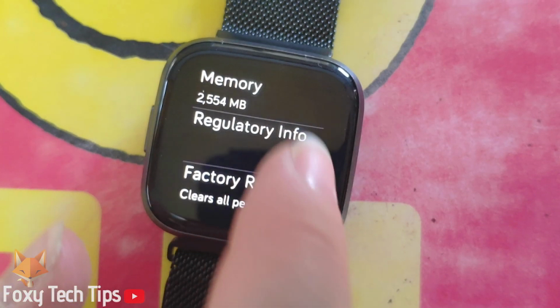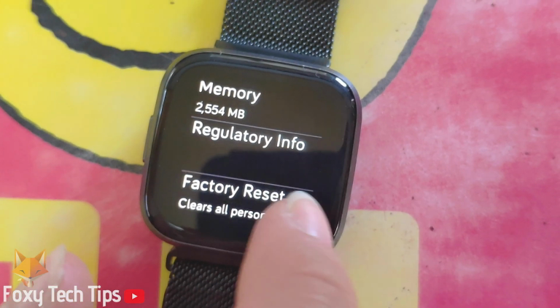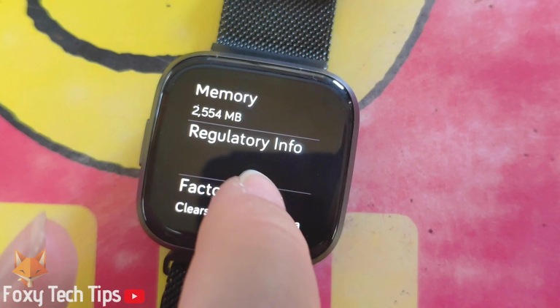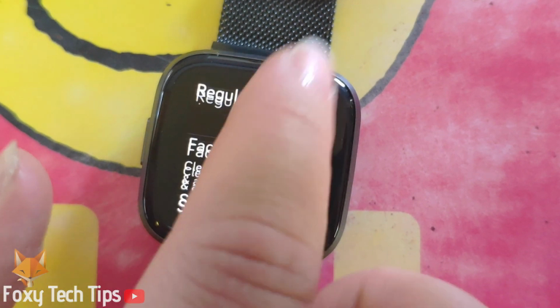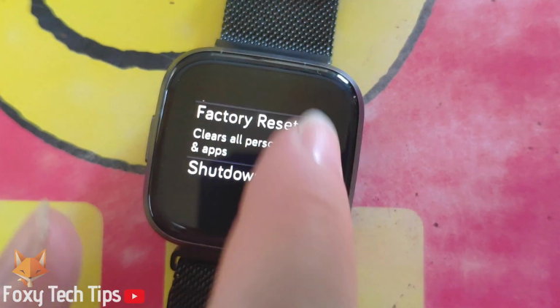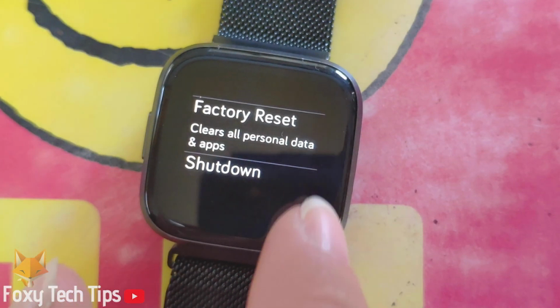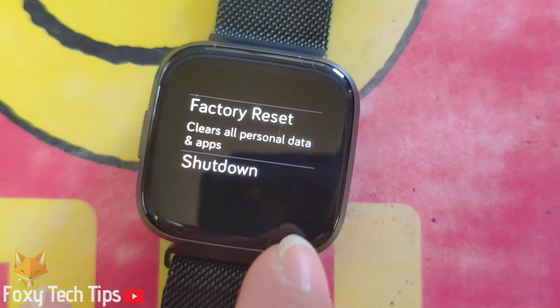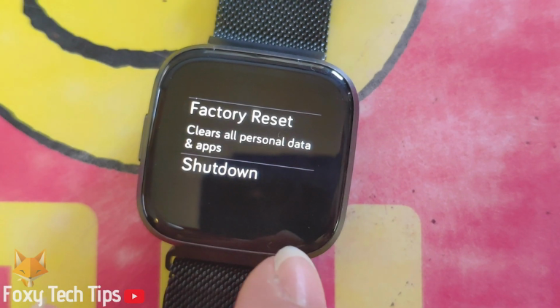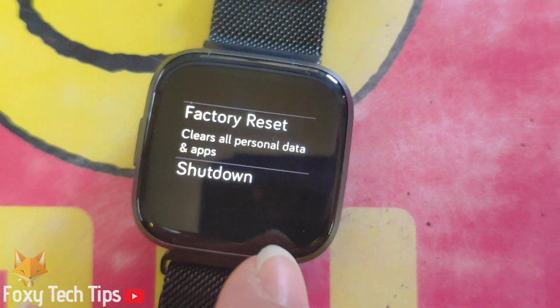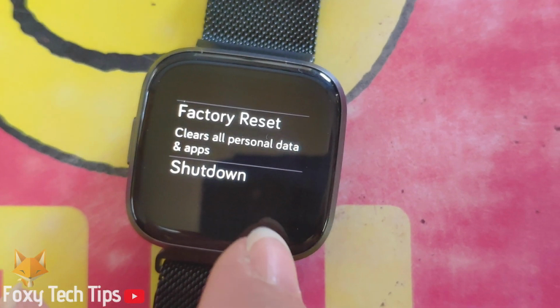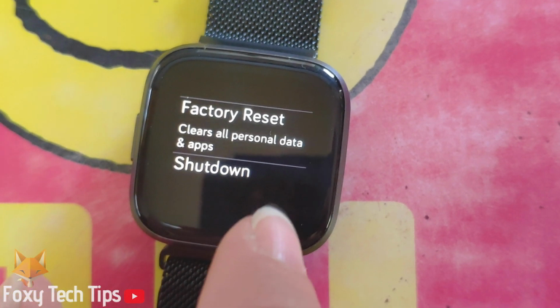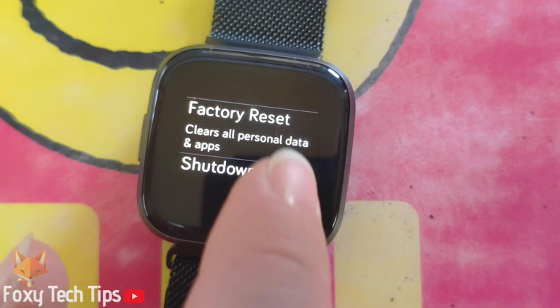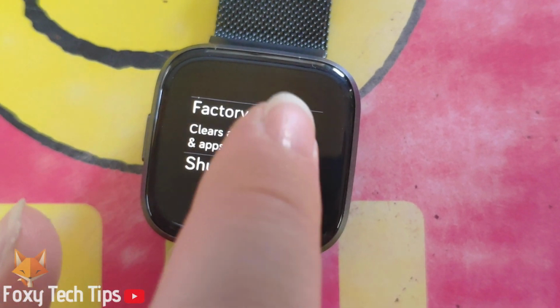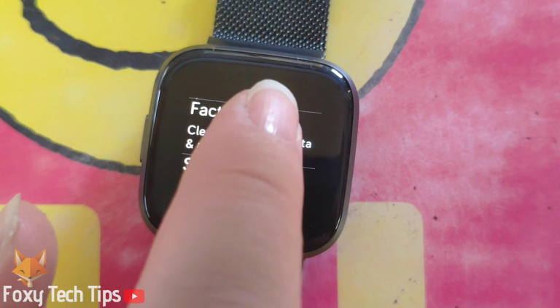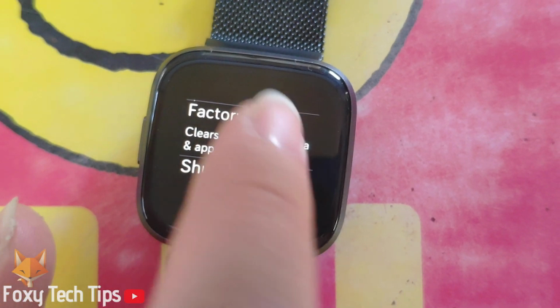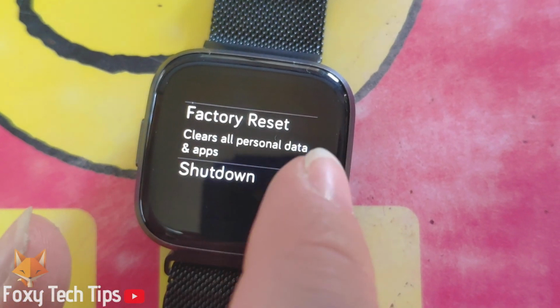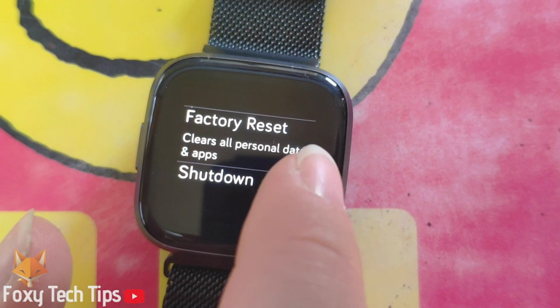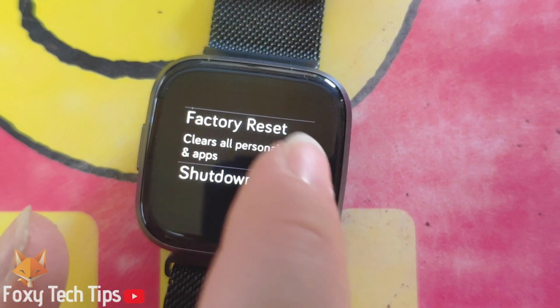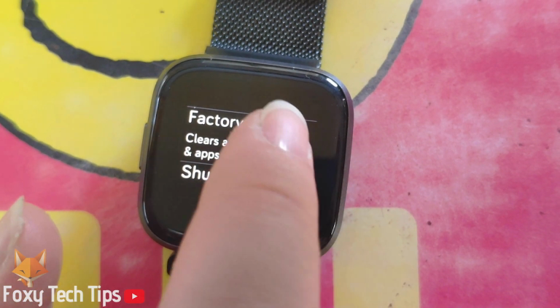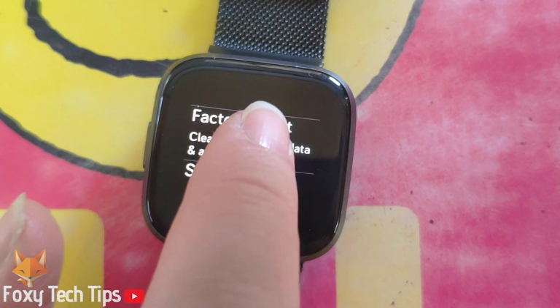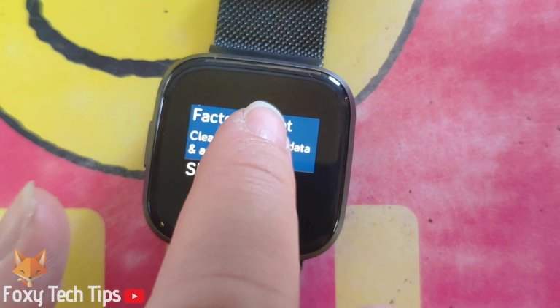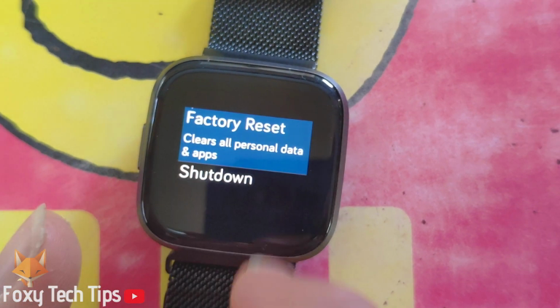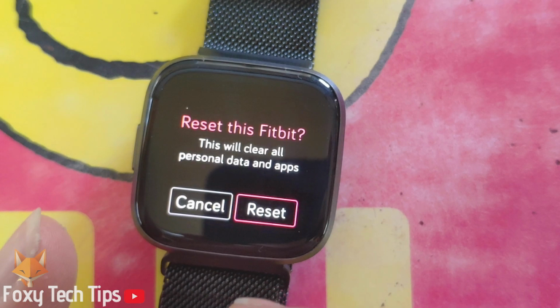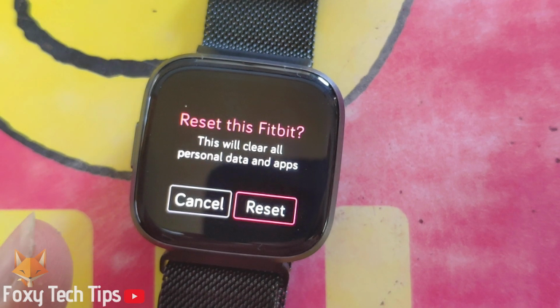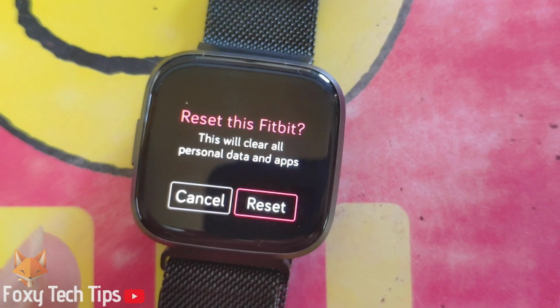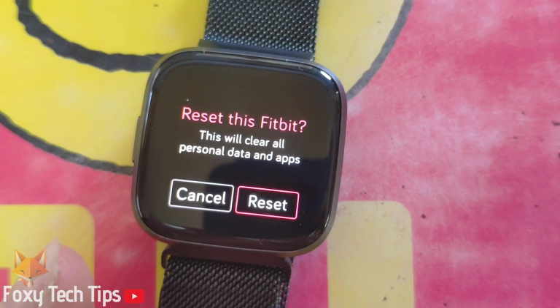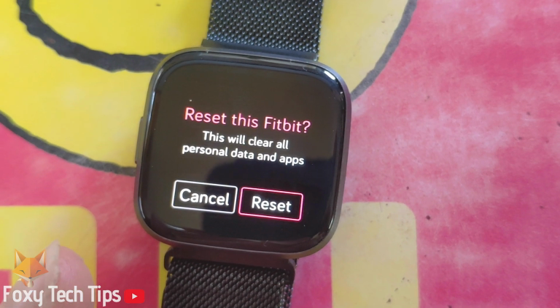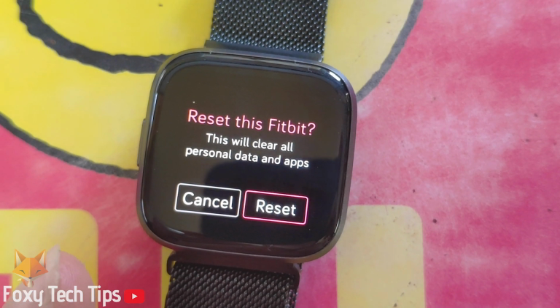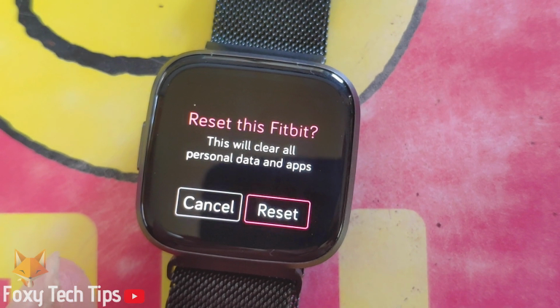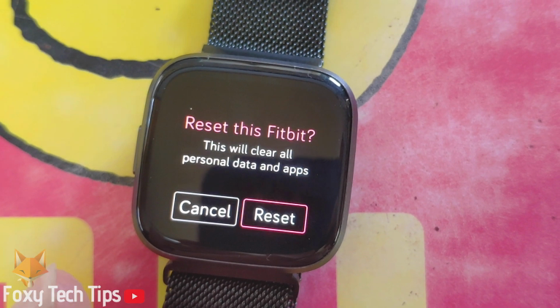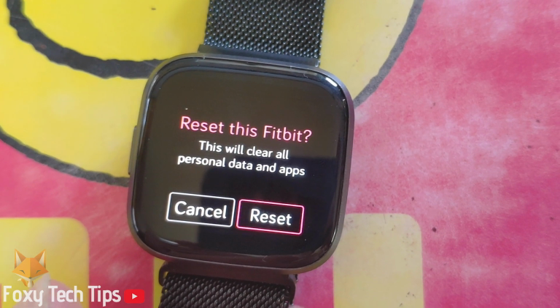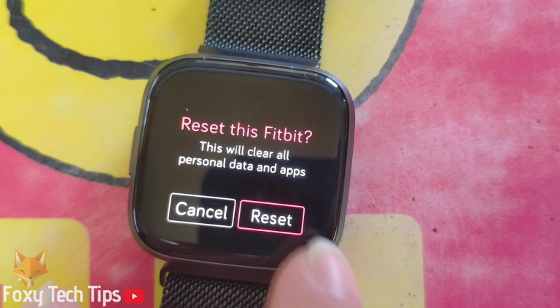Now scroll down again and tap on Factory Reset. Tap Reset again to confirm.